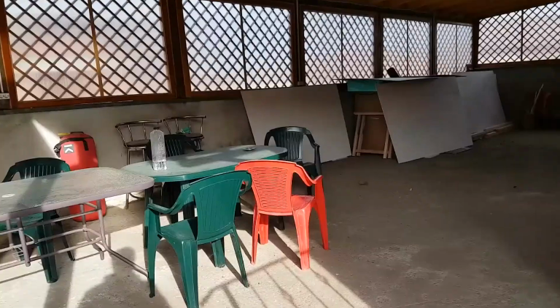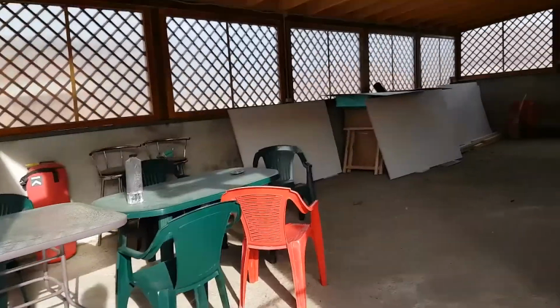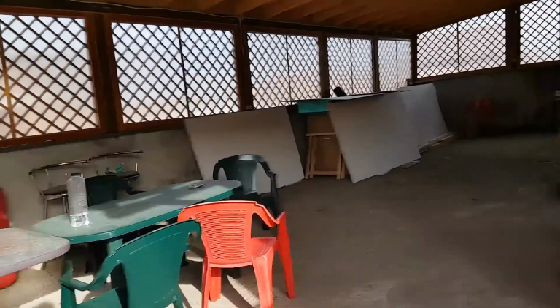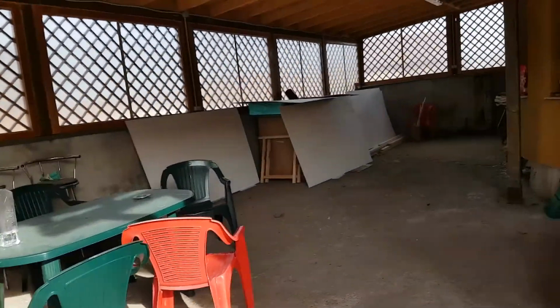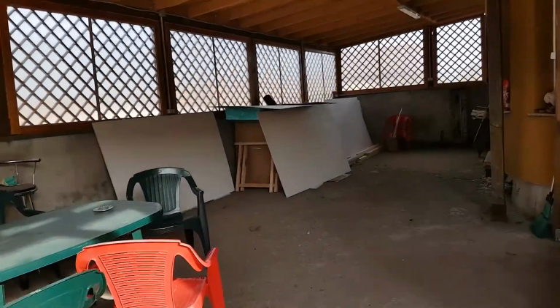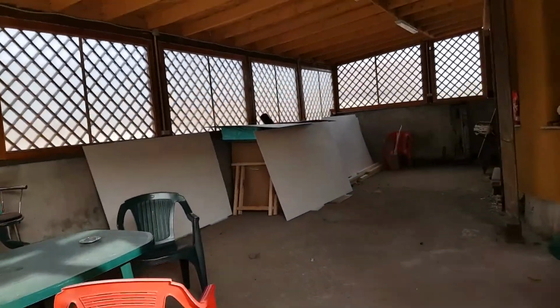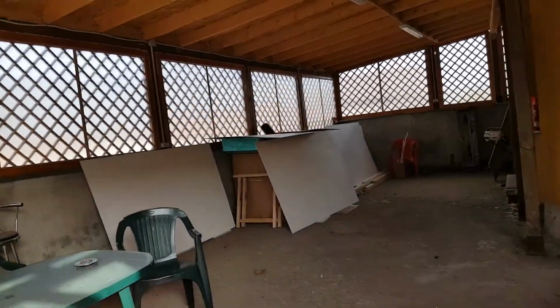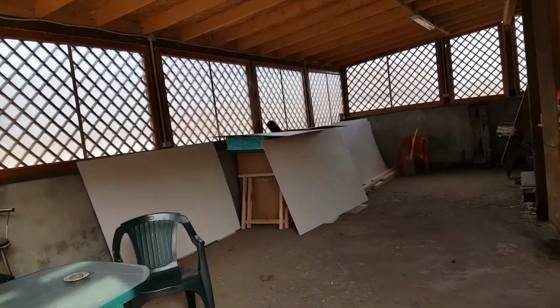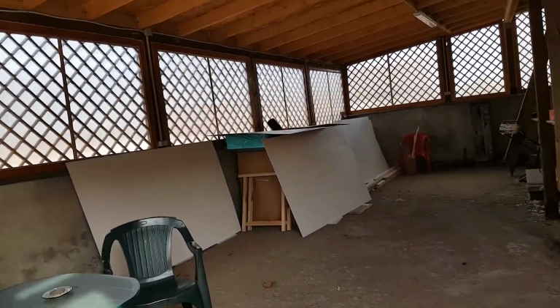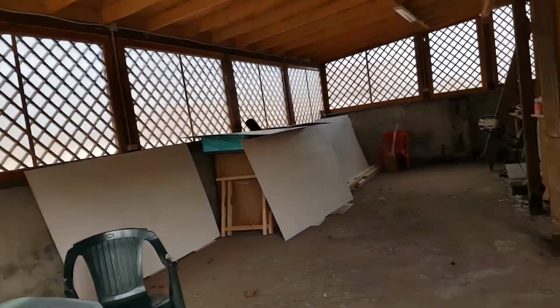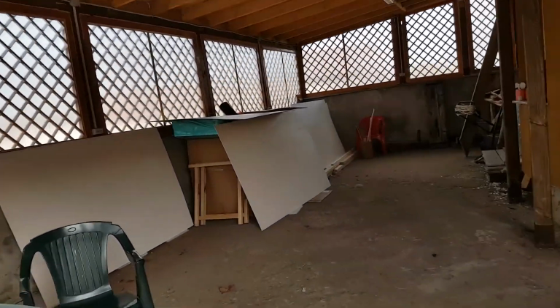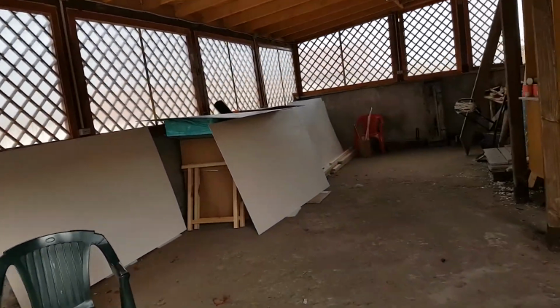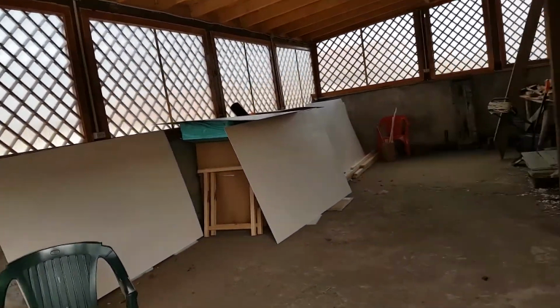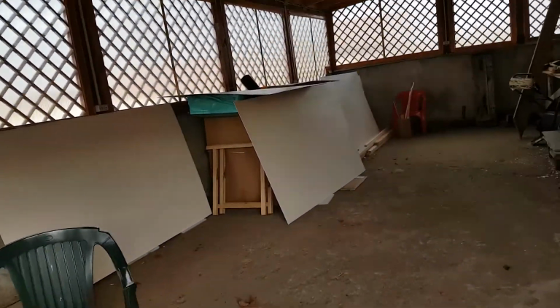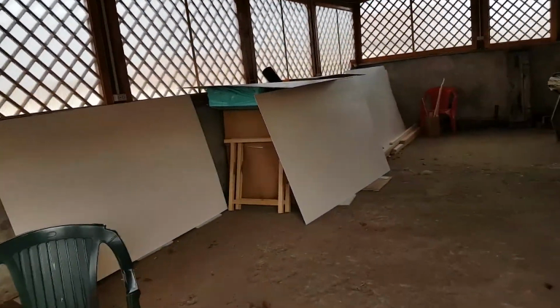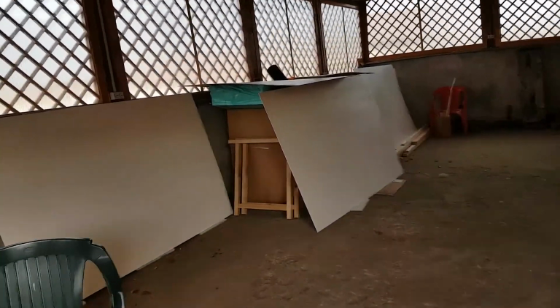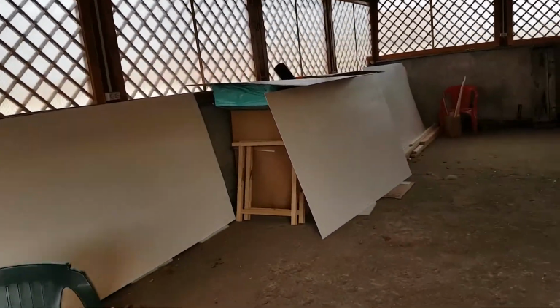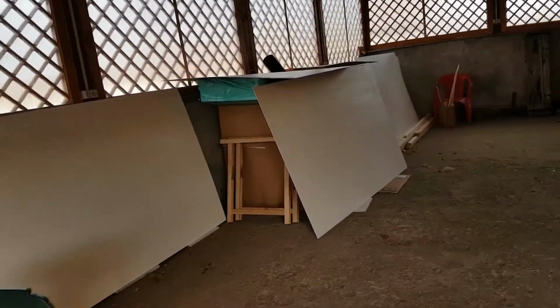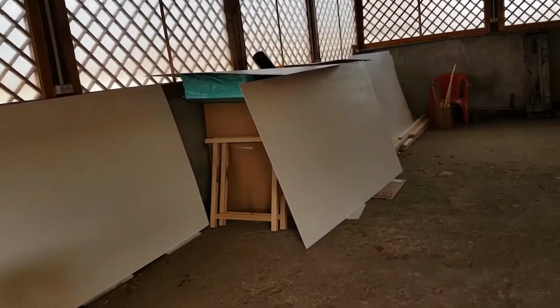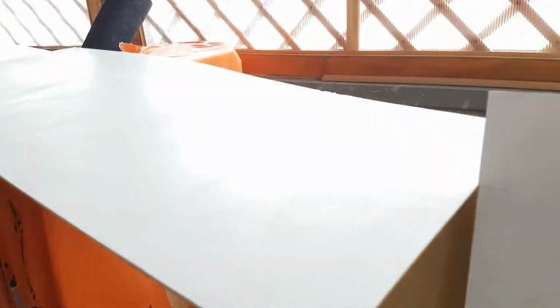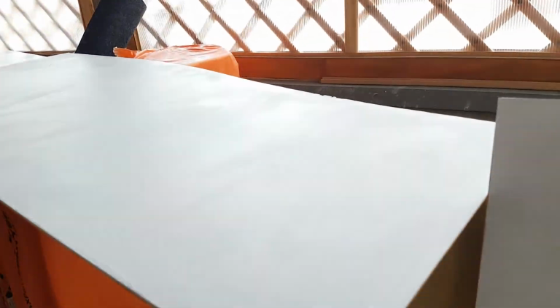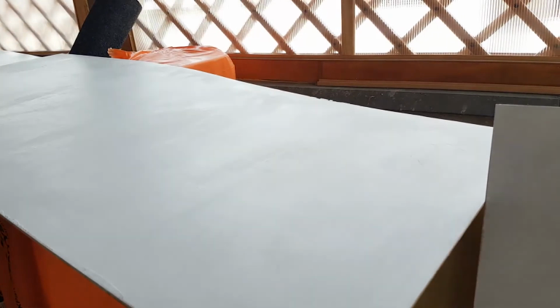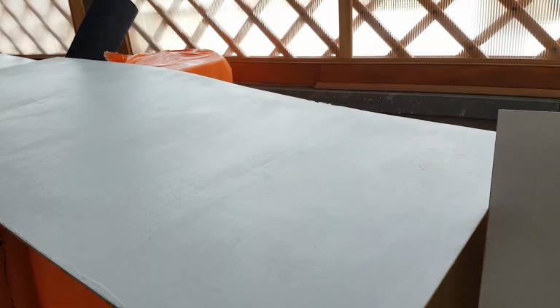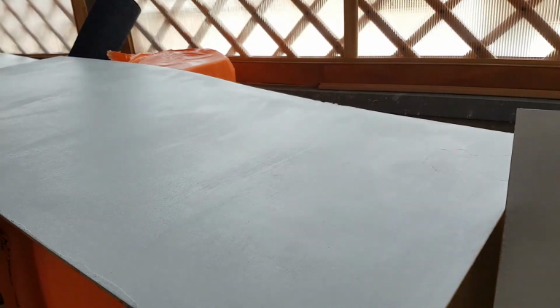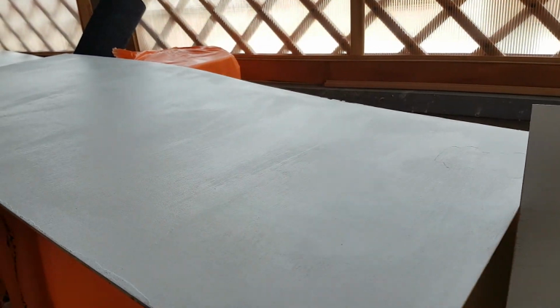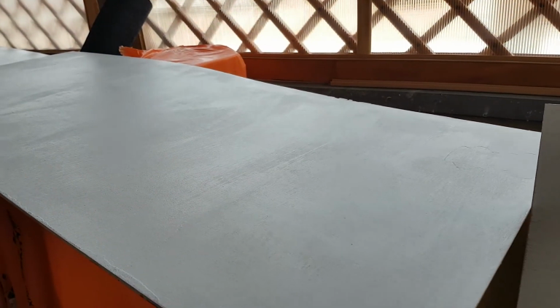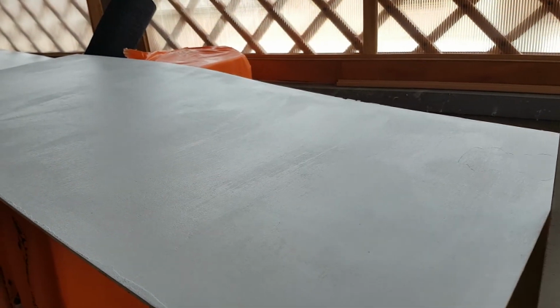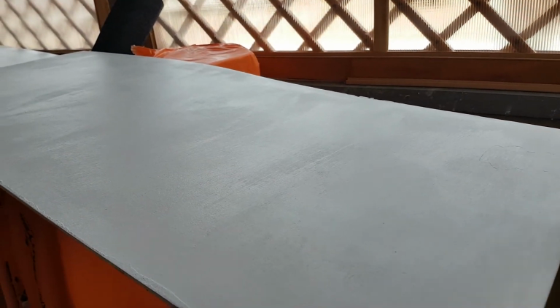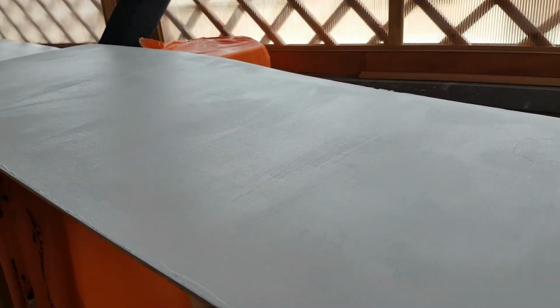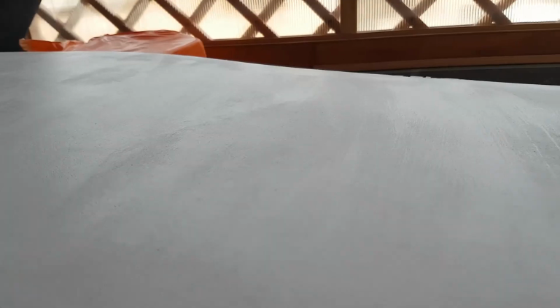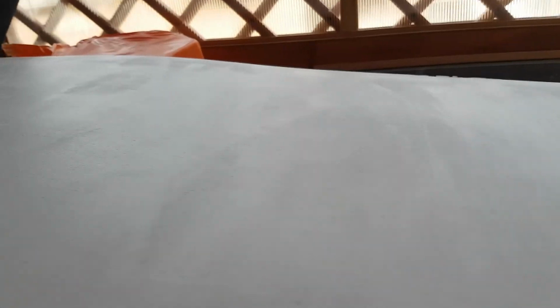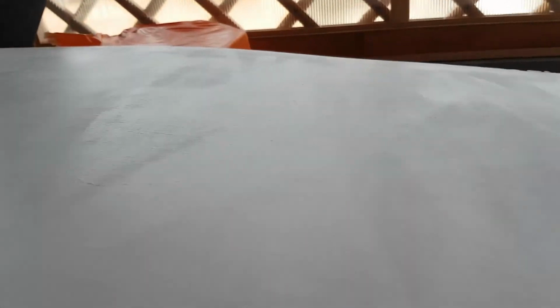We sanded and did two coats on these things yesterday. It's too patchy. Damn it.